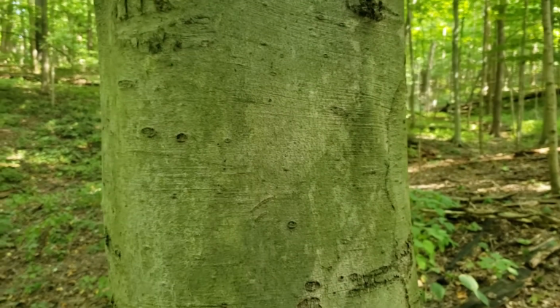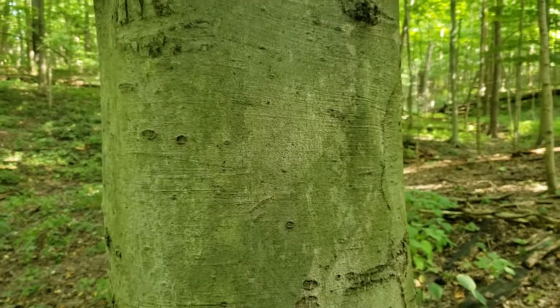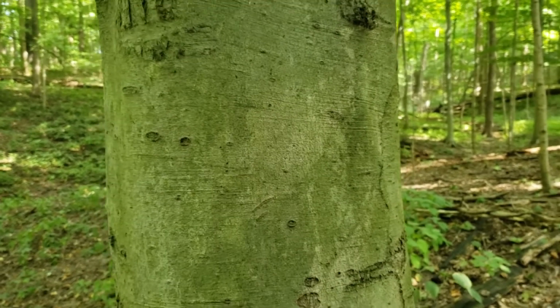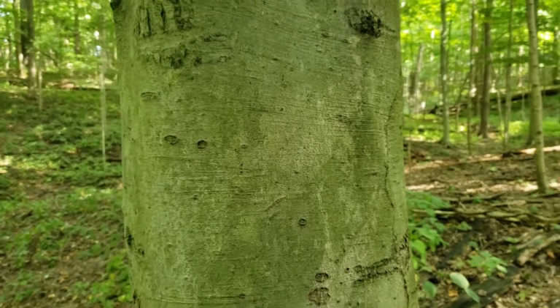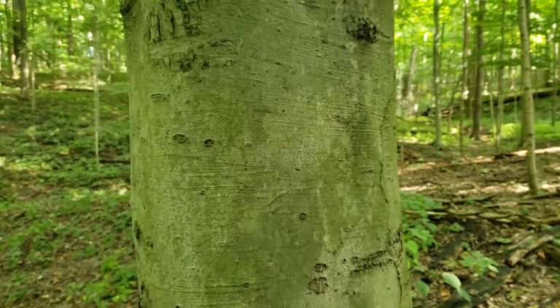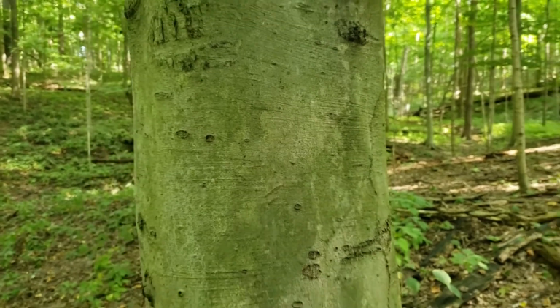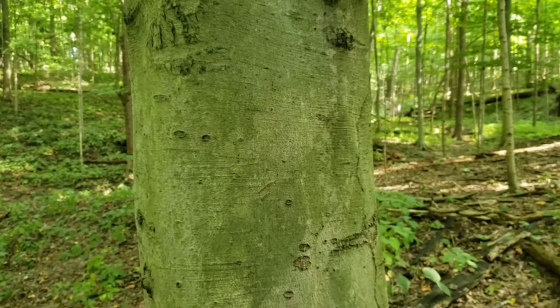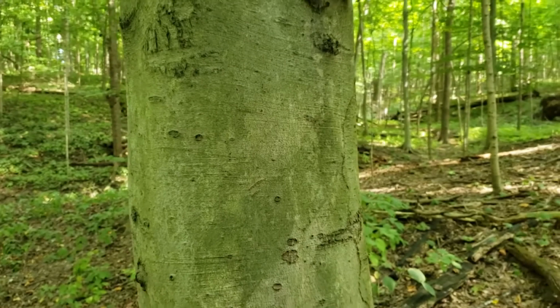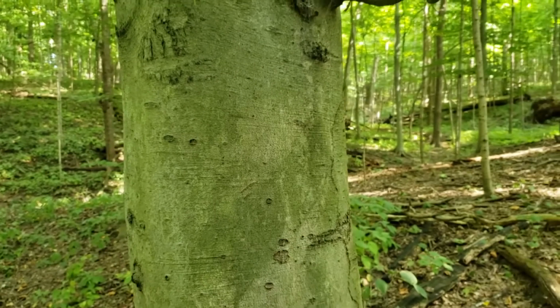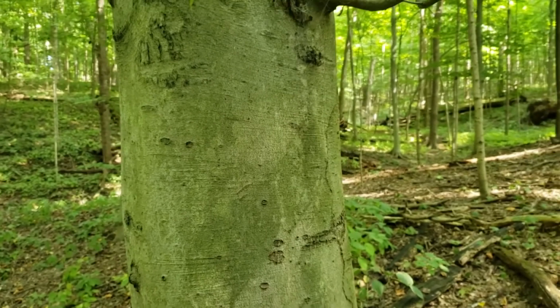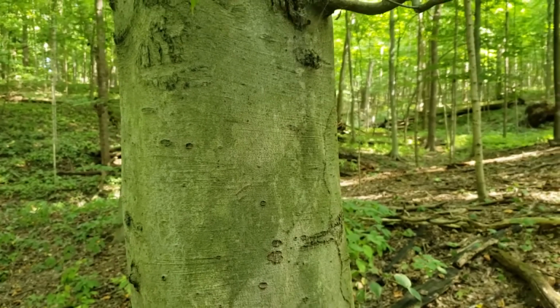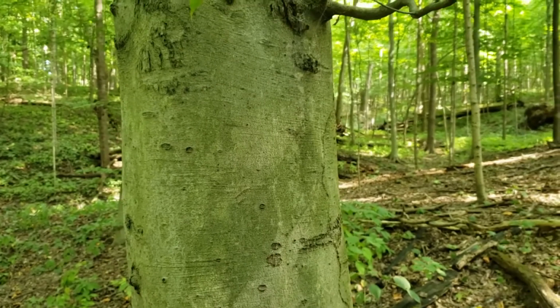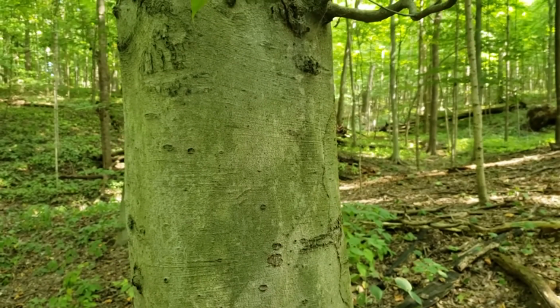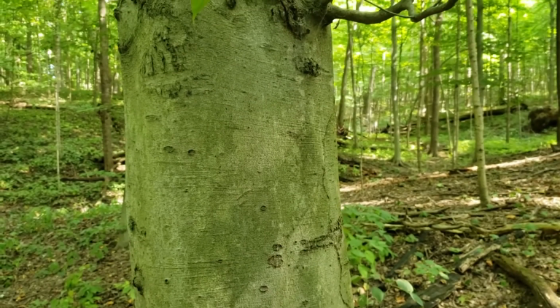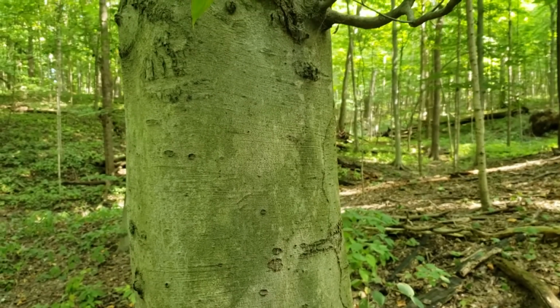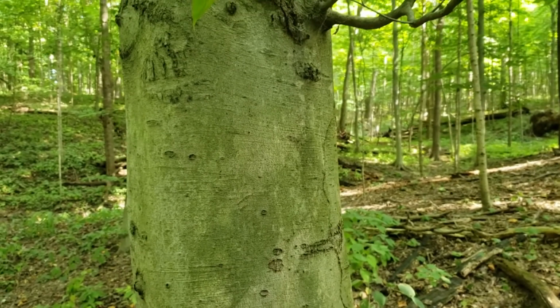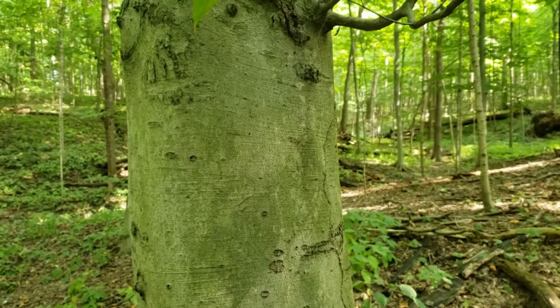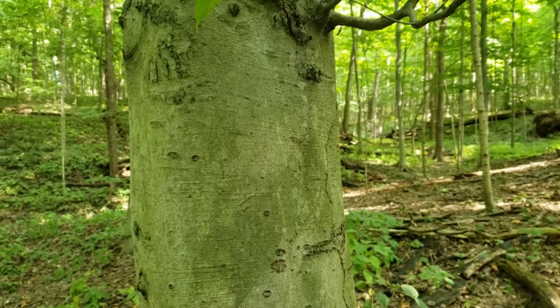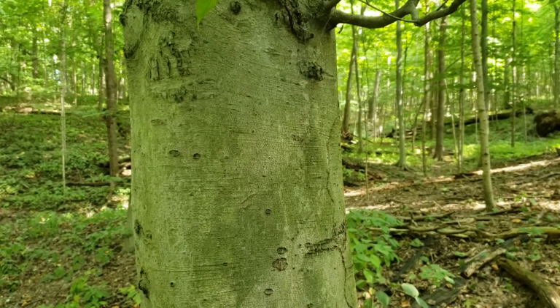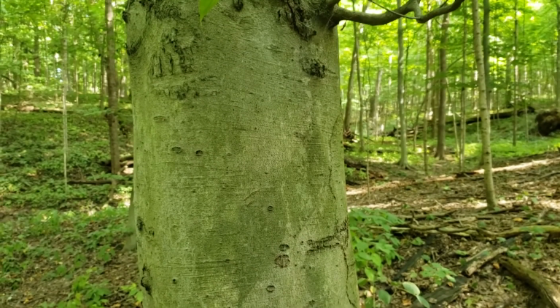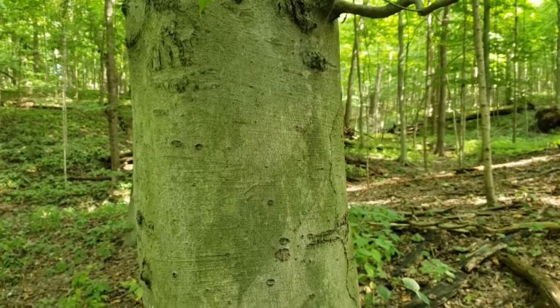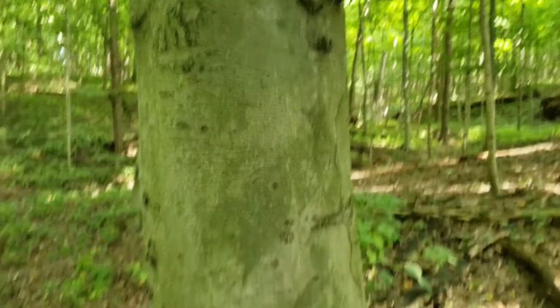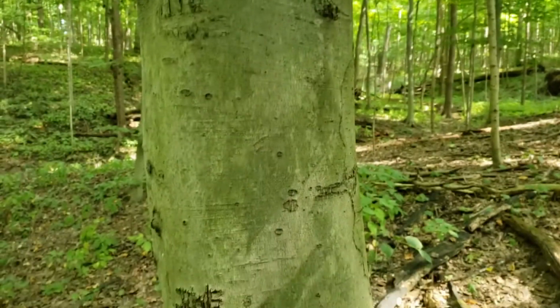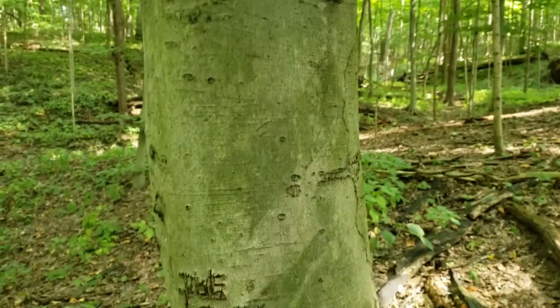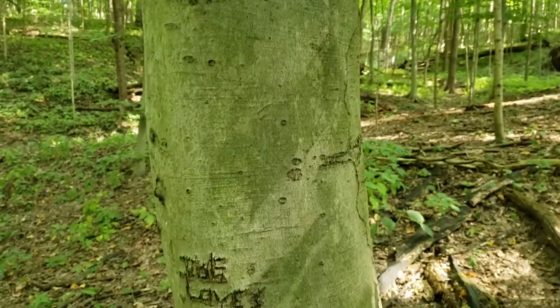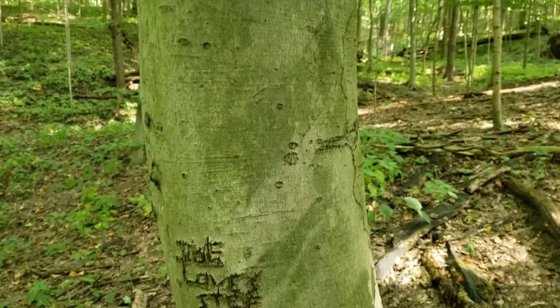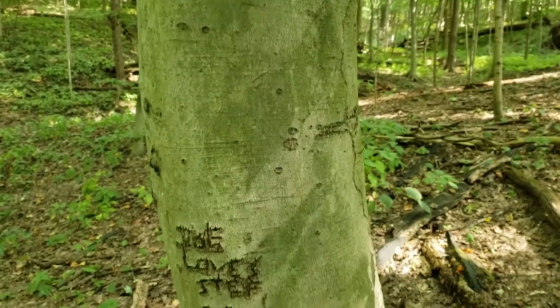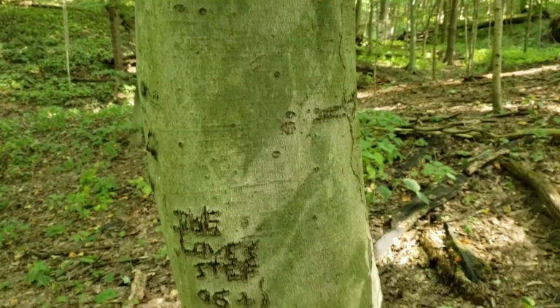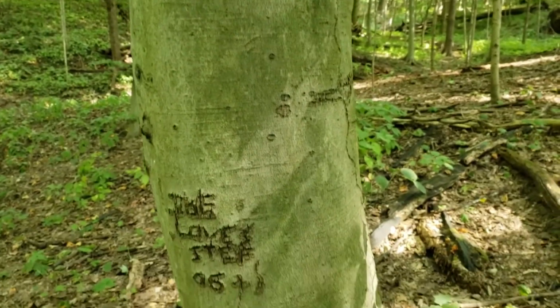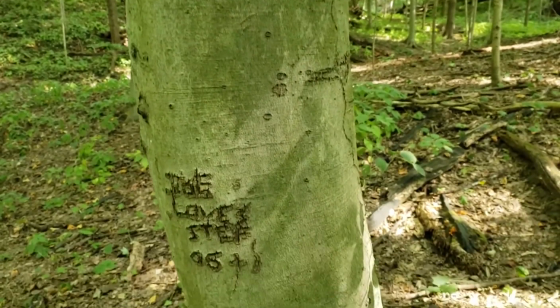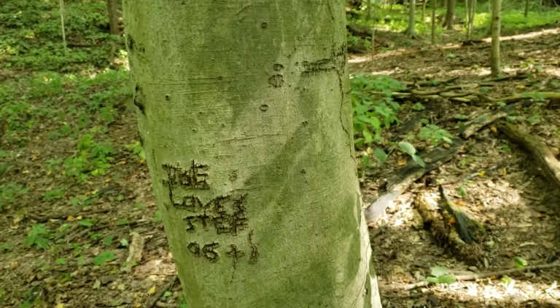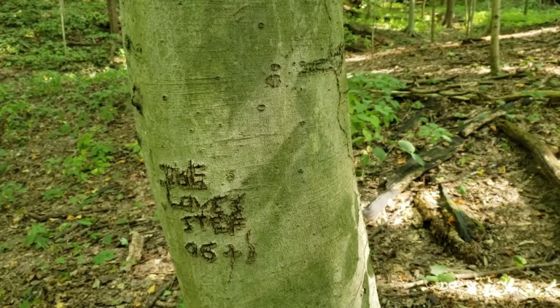So a shade tolerant tree species we find in the understory but also reaching into our forest canopies, and this beautiful smooth gray bark.